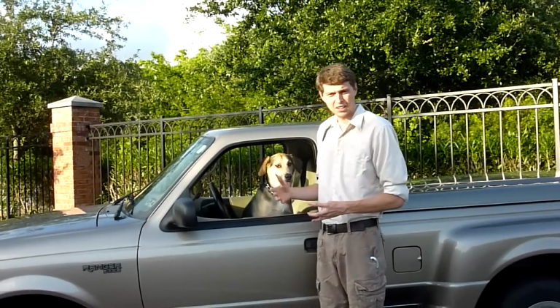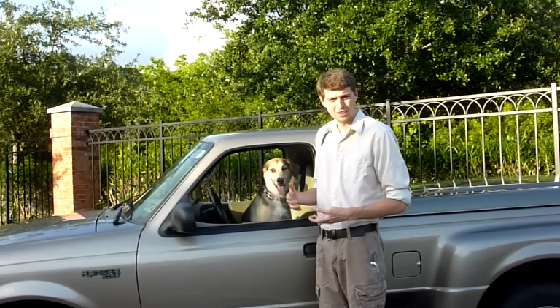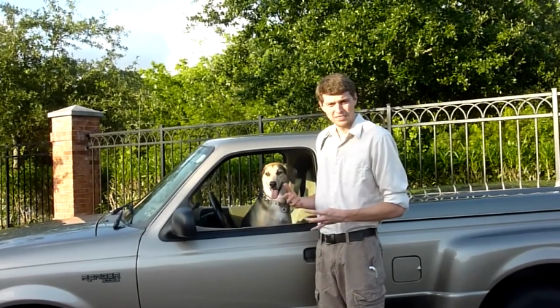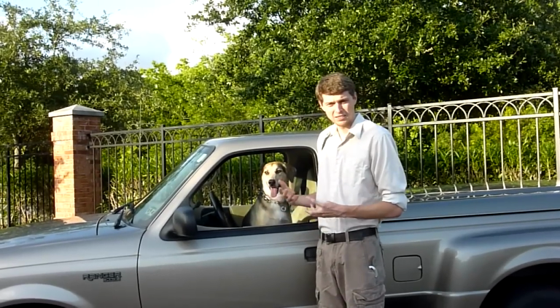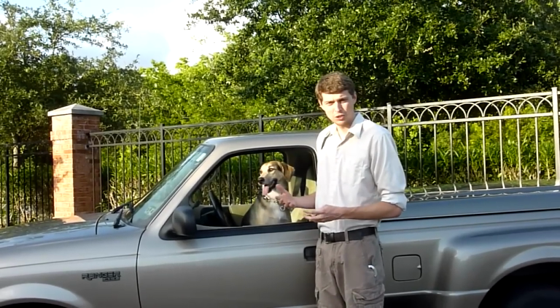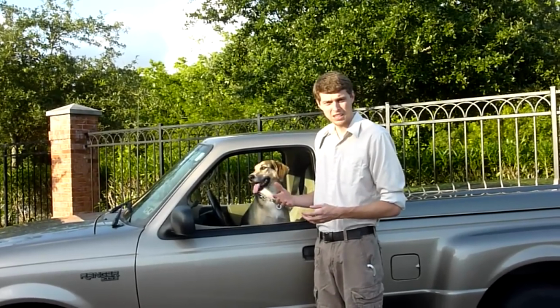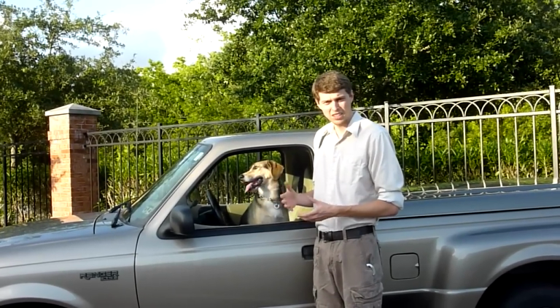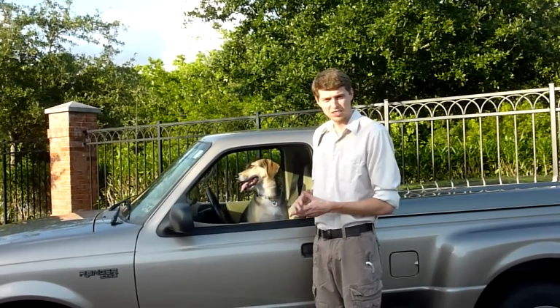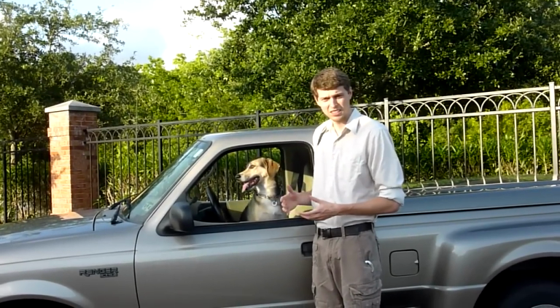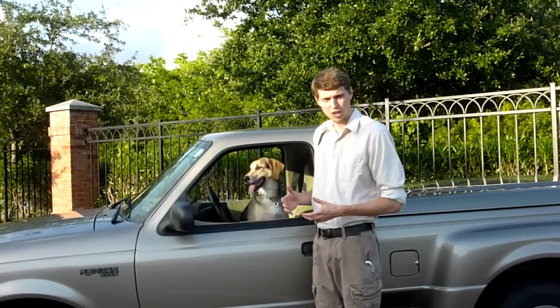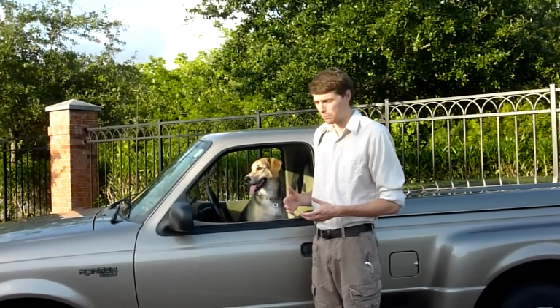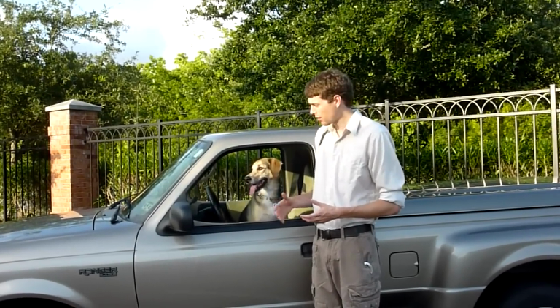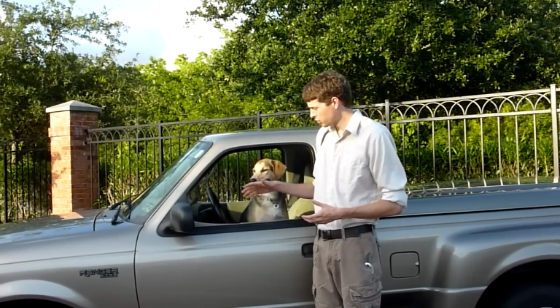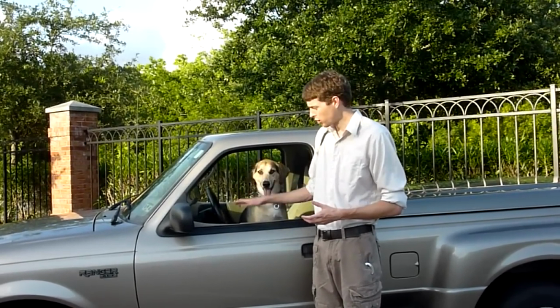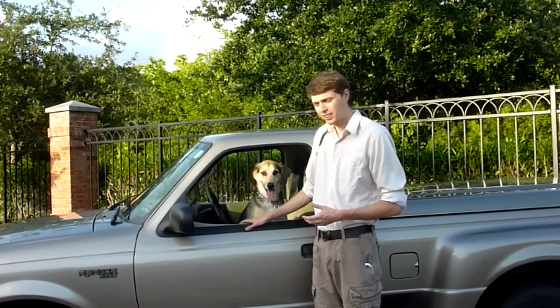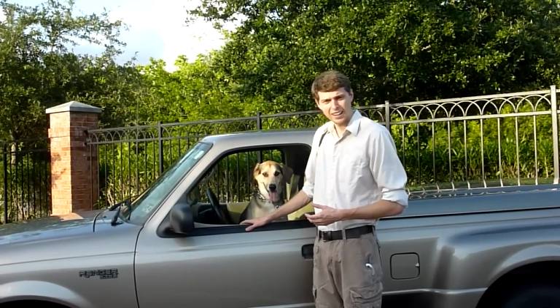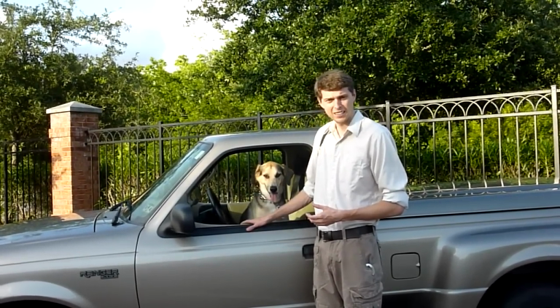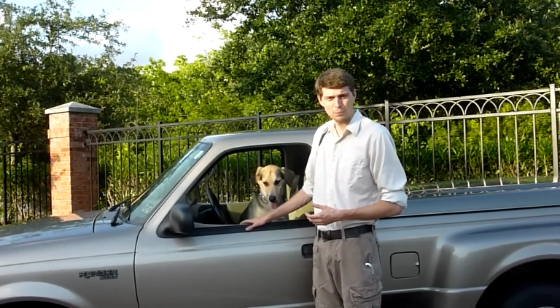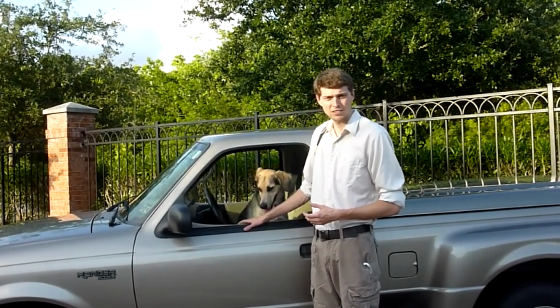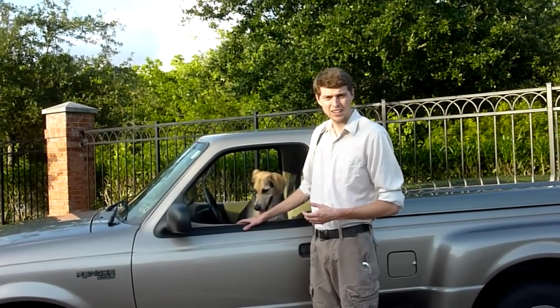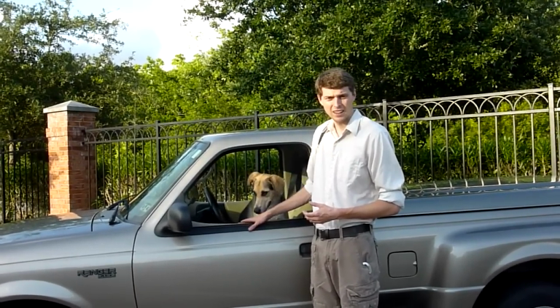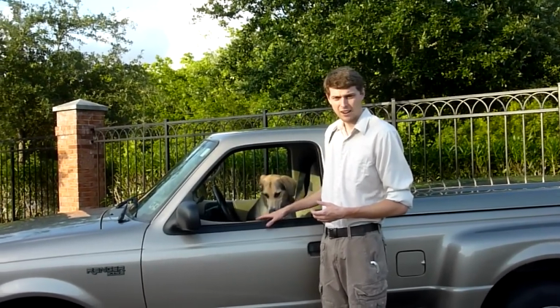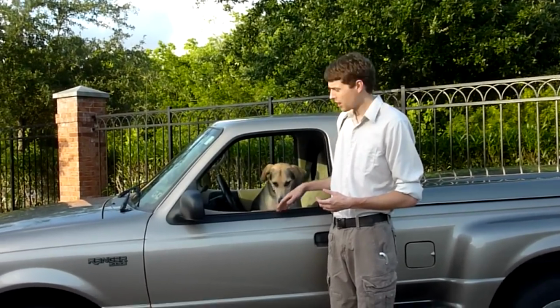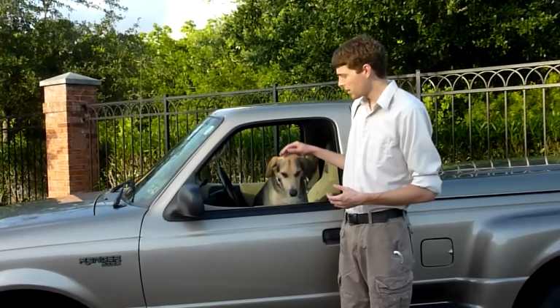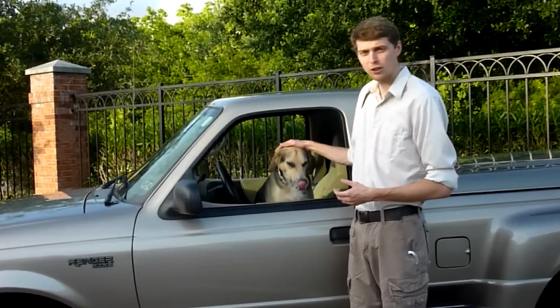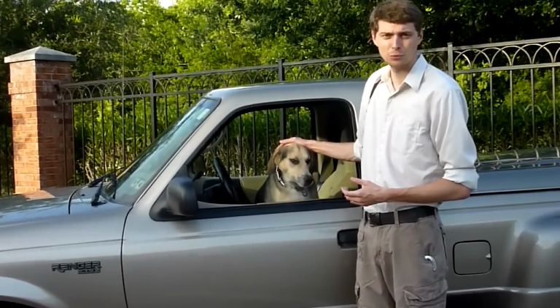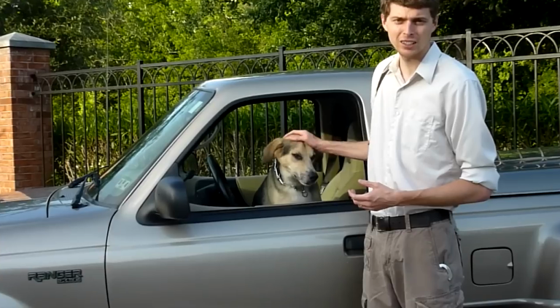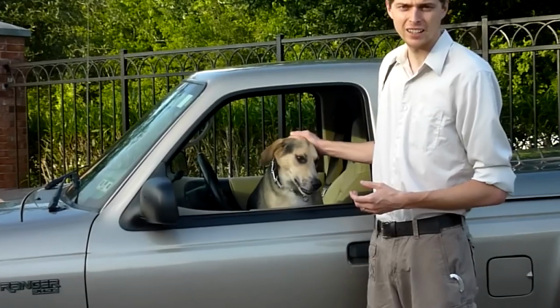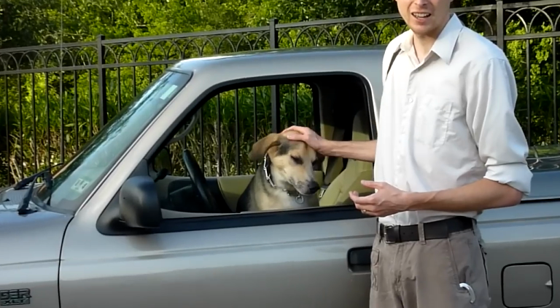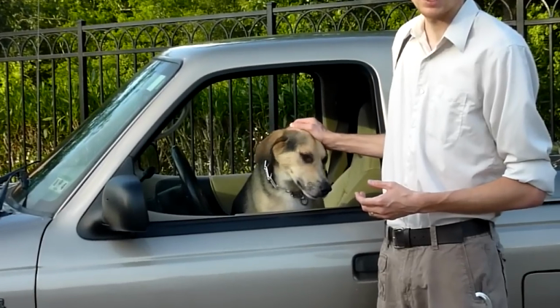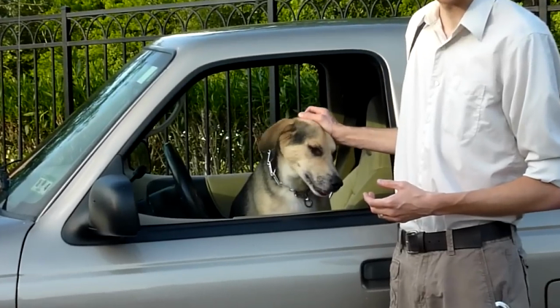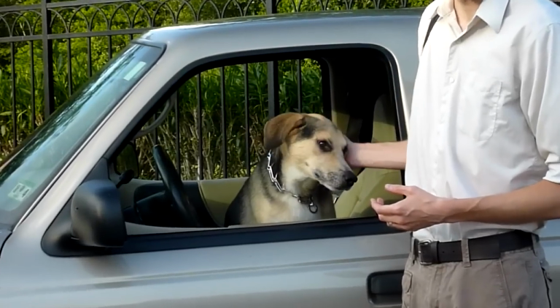So, there are a few key things you need to know about the truck. And to help out today, I've got my friend Wrigley here to help me teach you.